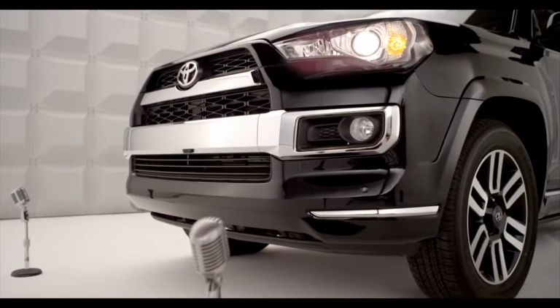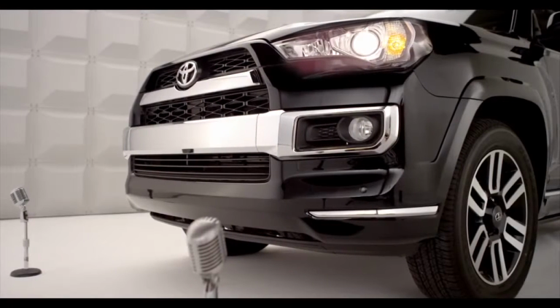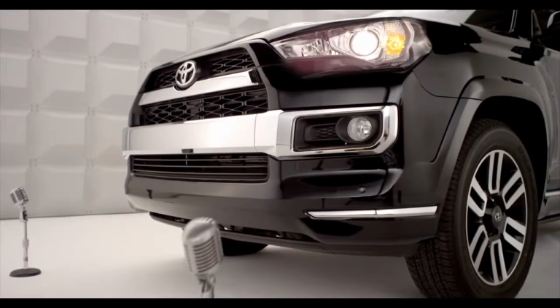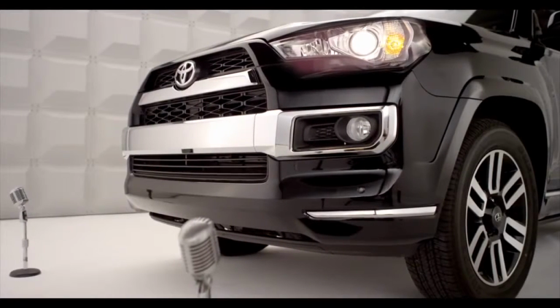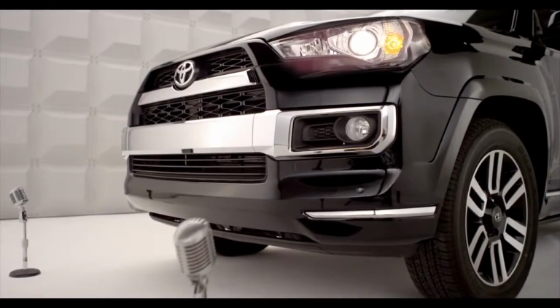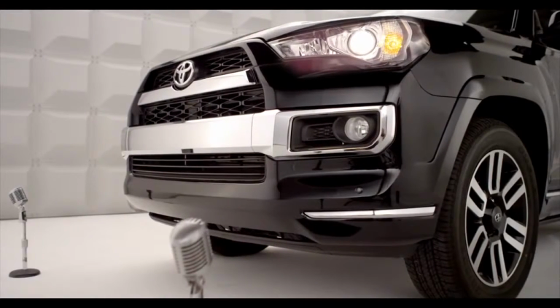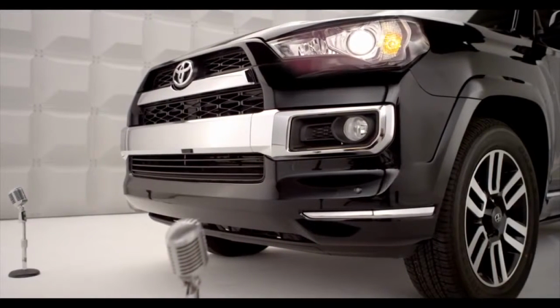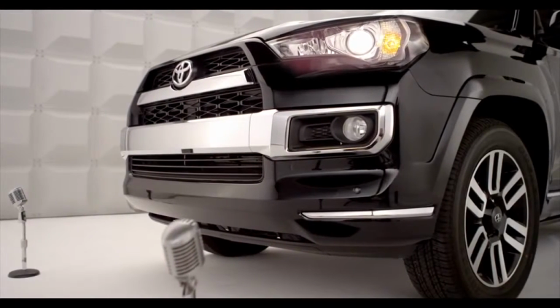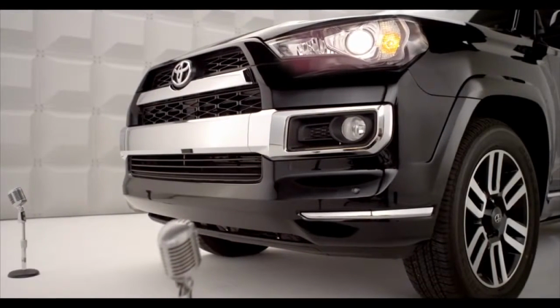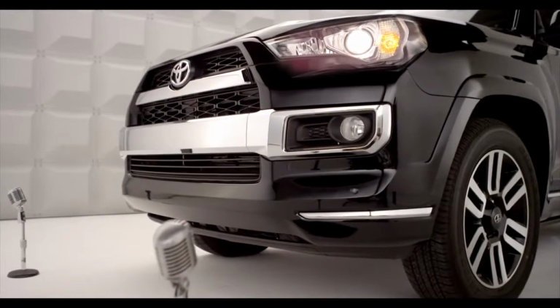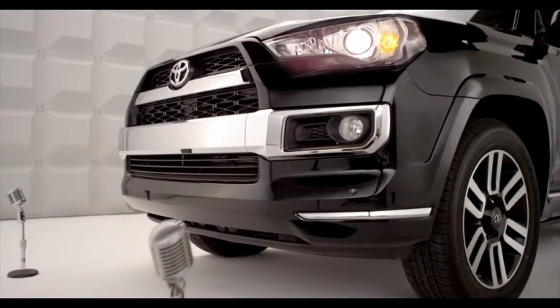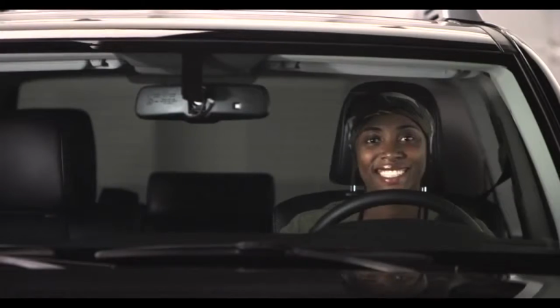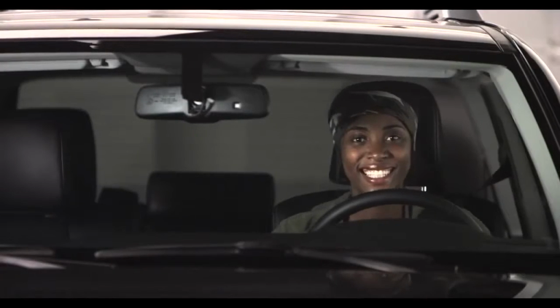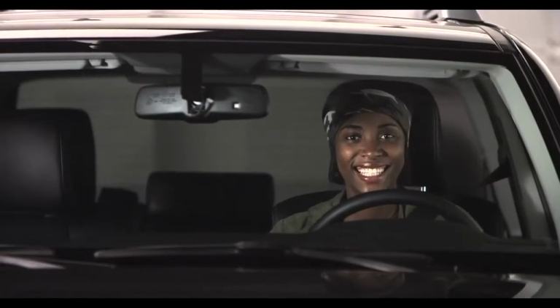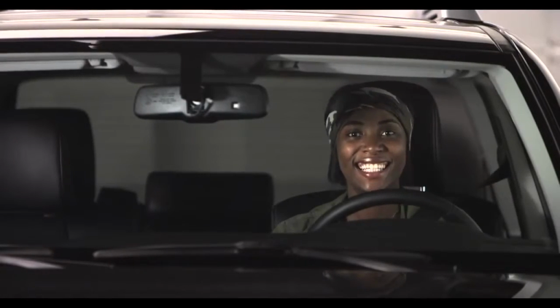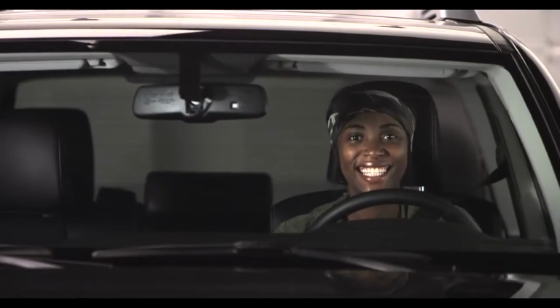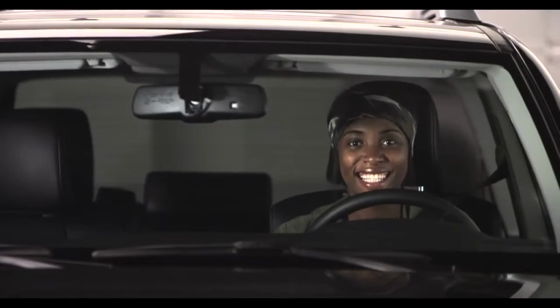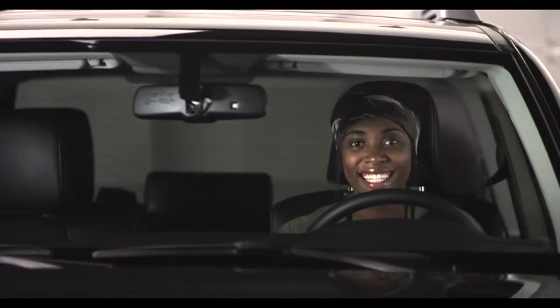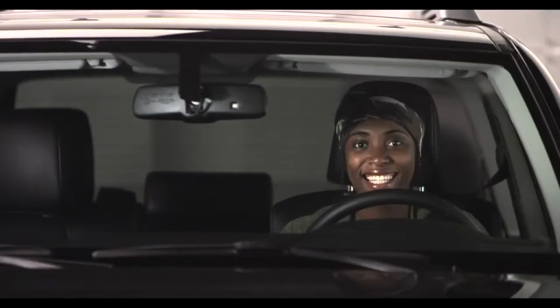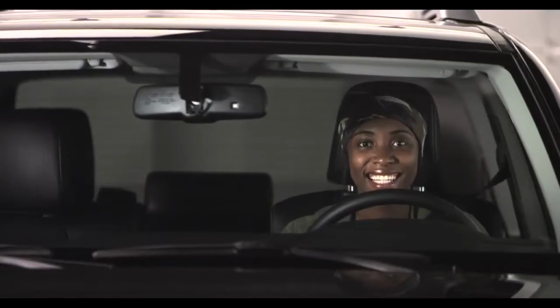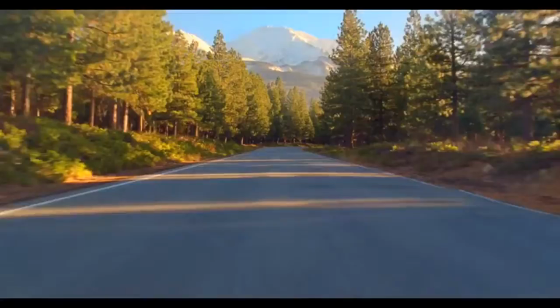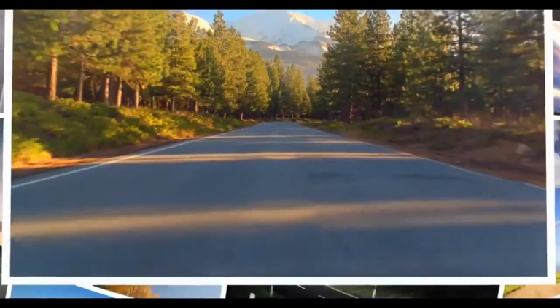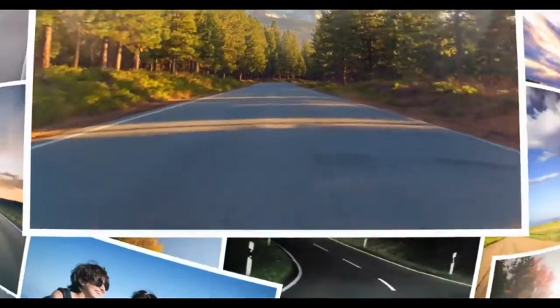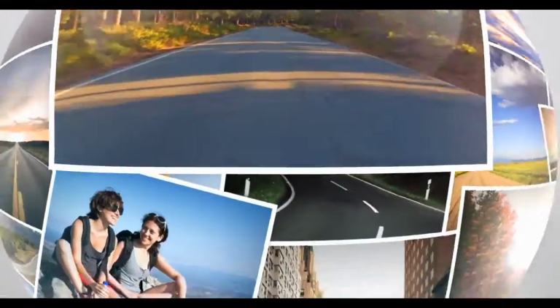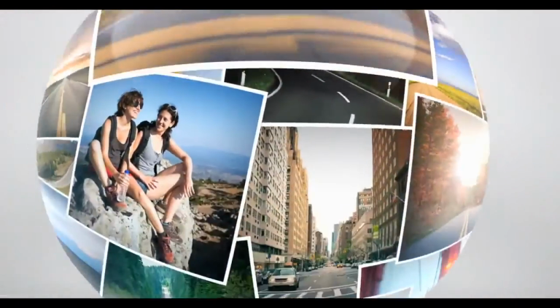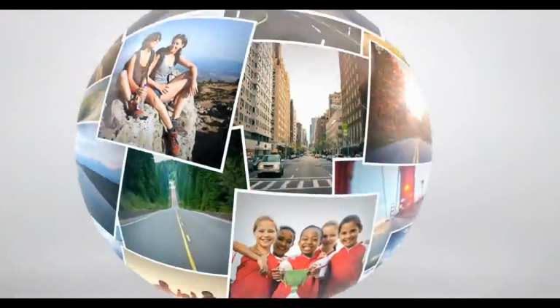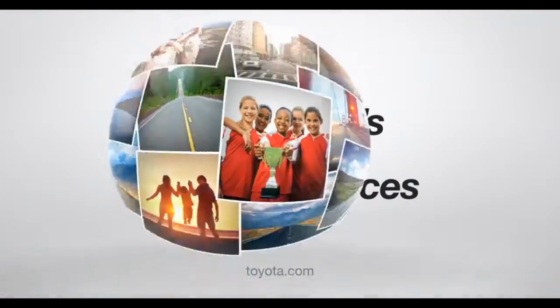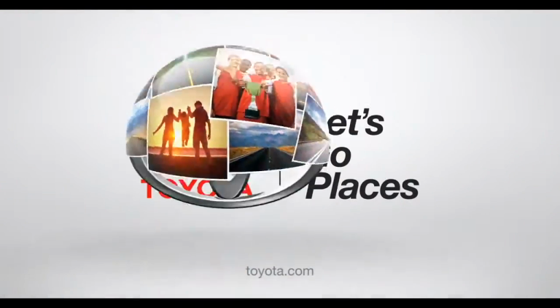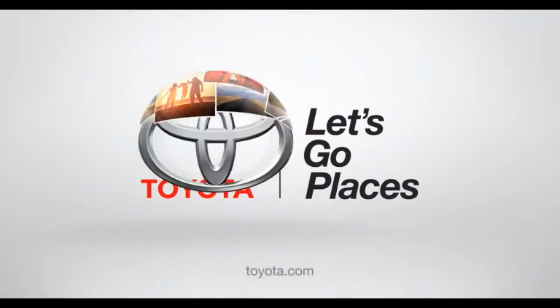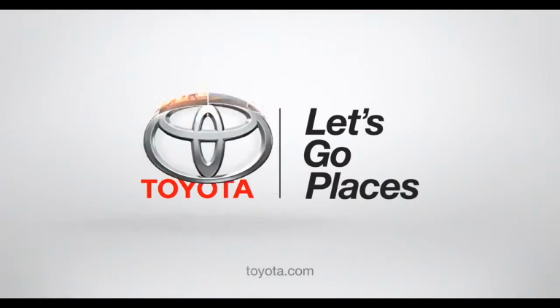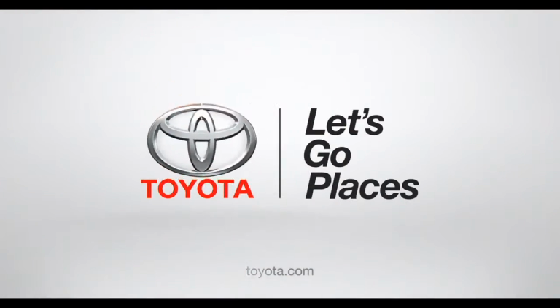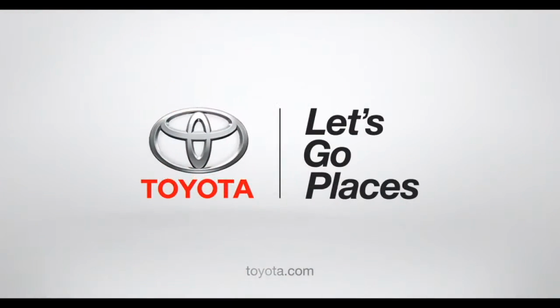So there you have it. I'm looking out for you too. Toyota.